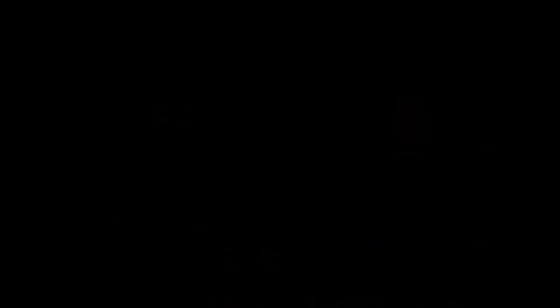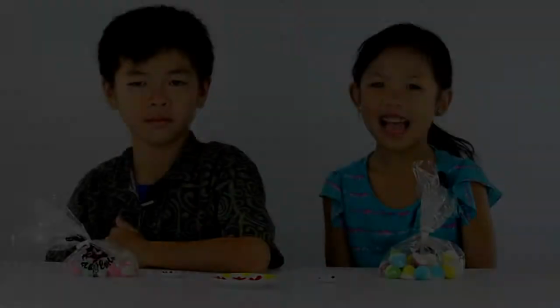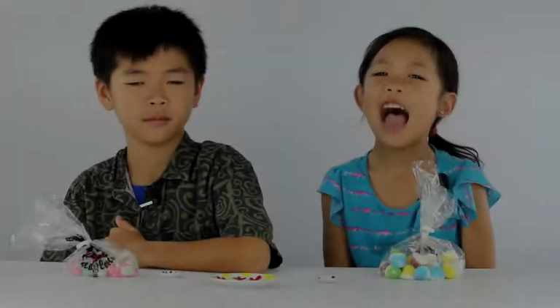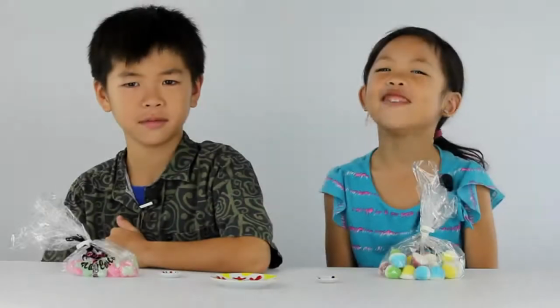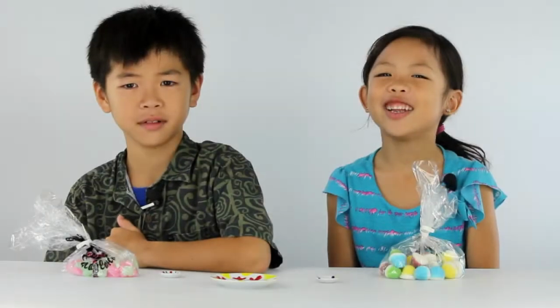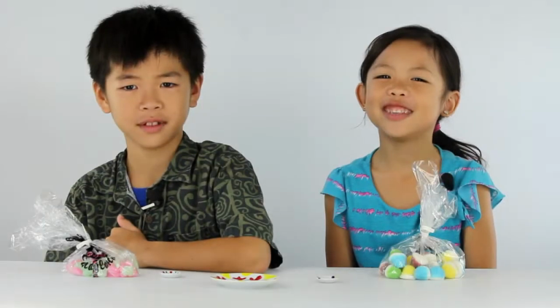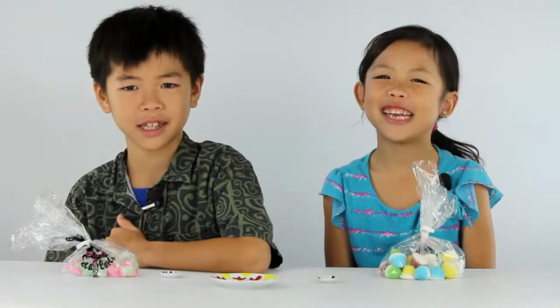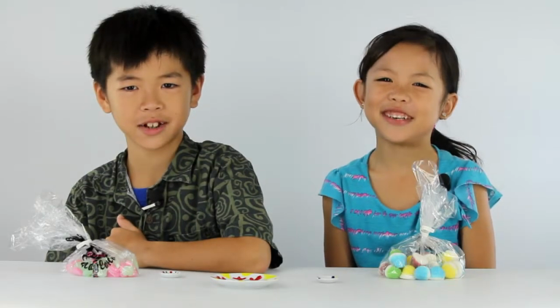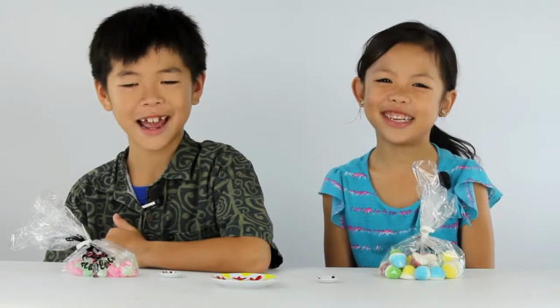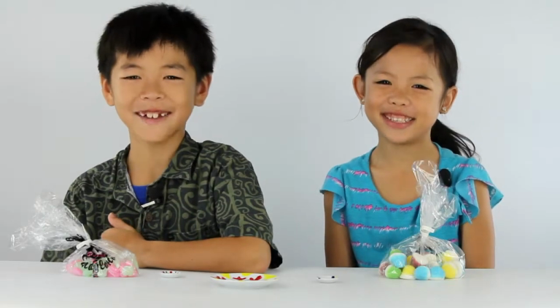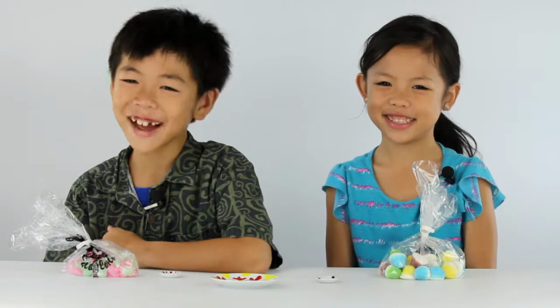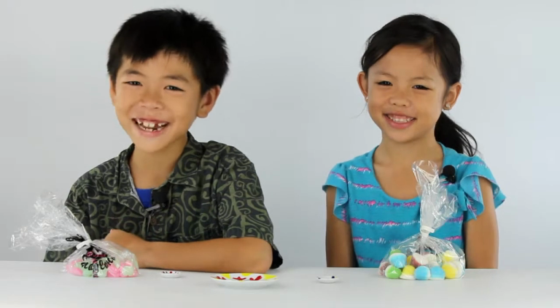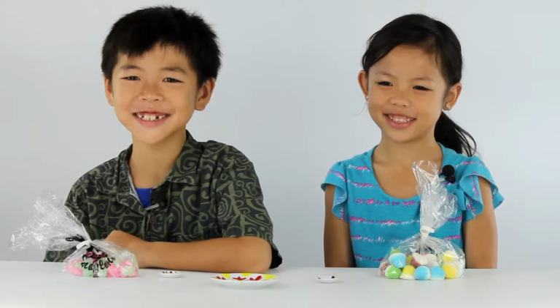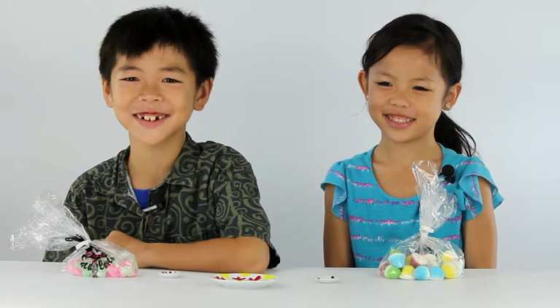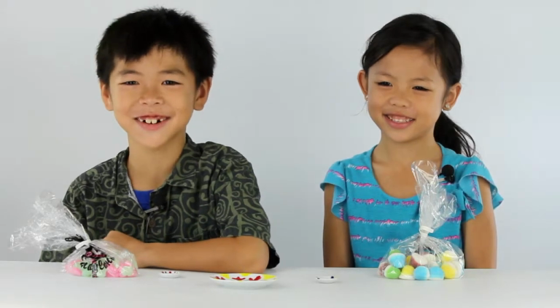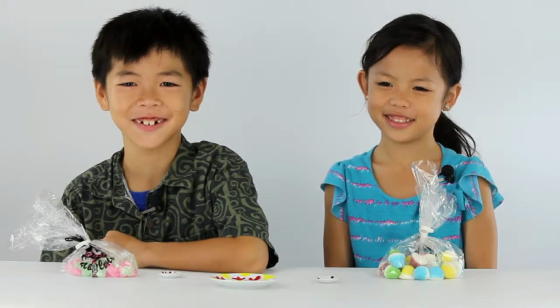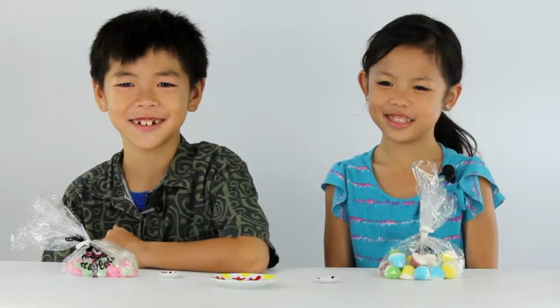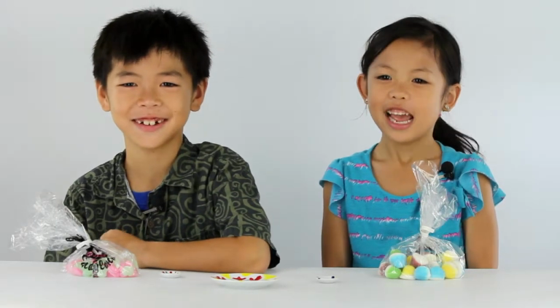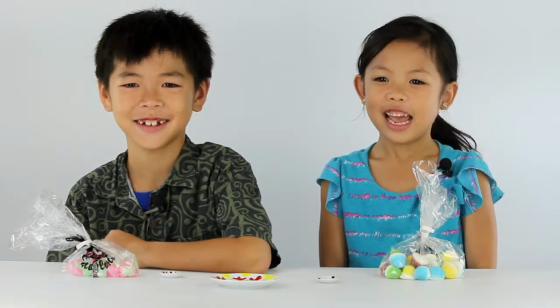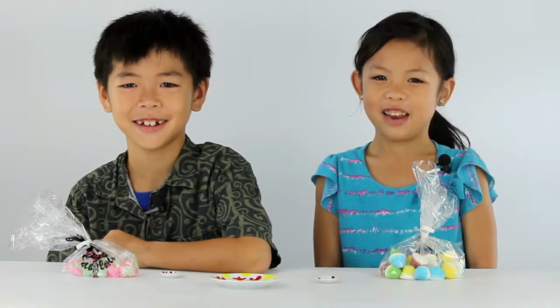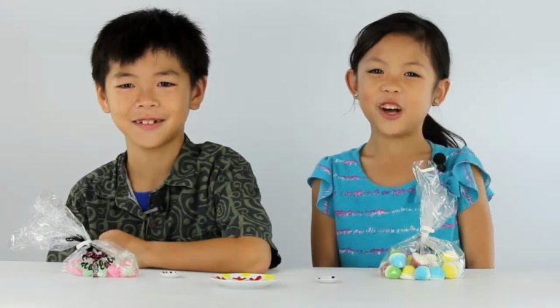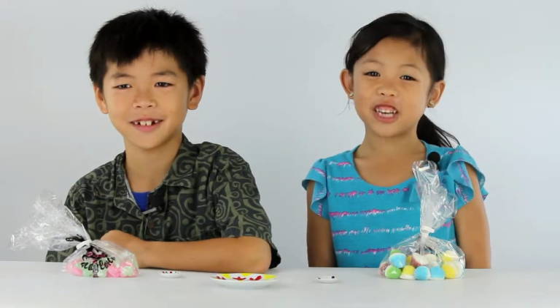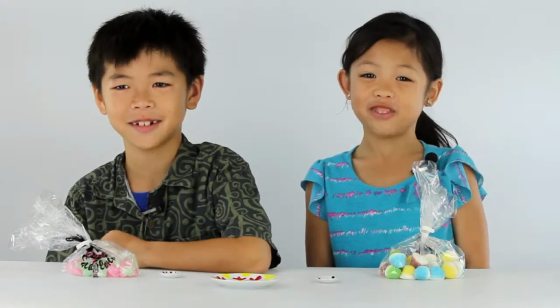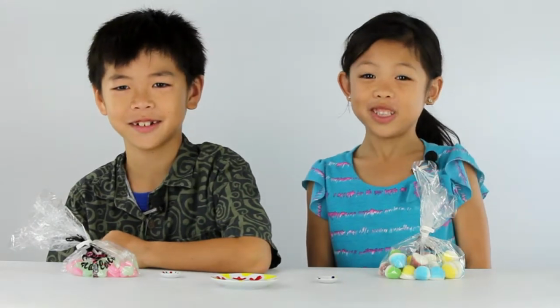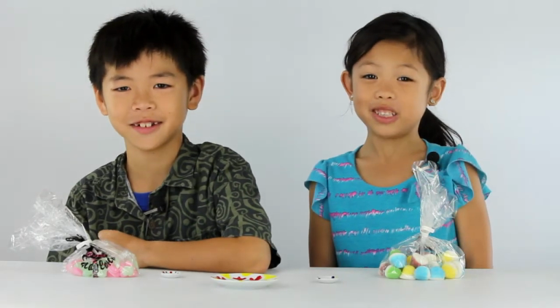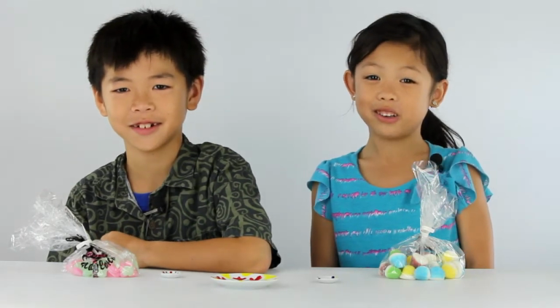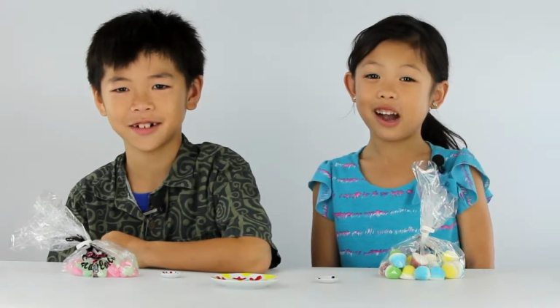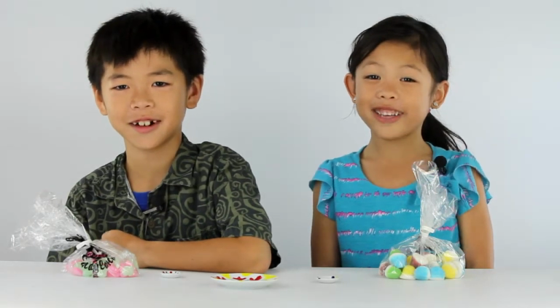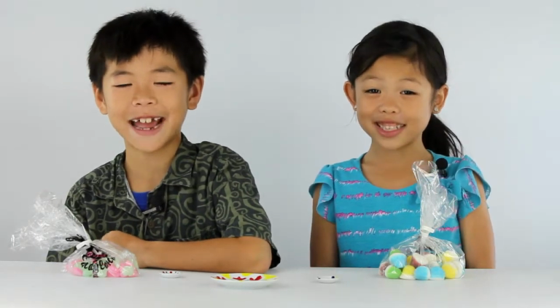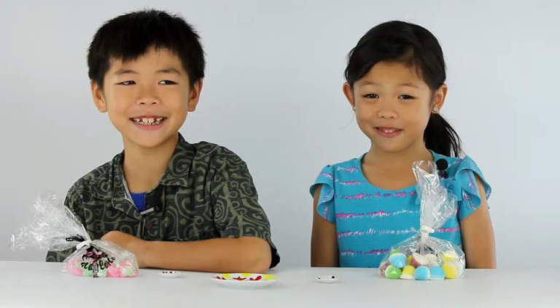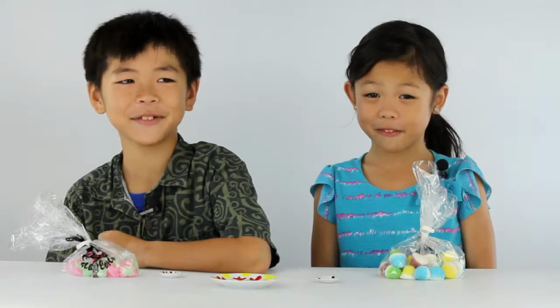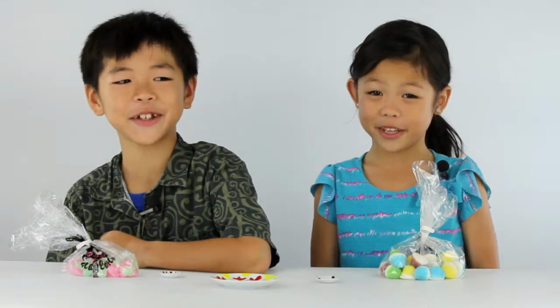Hi, my name is Kendra, and my name is Coco, and welcome to our Candy Review.